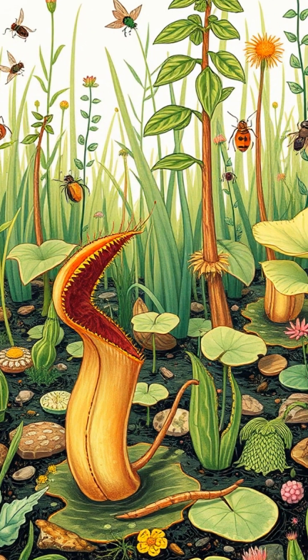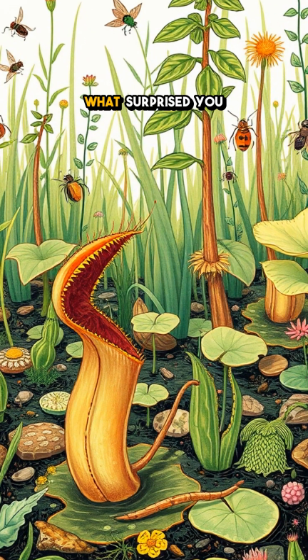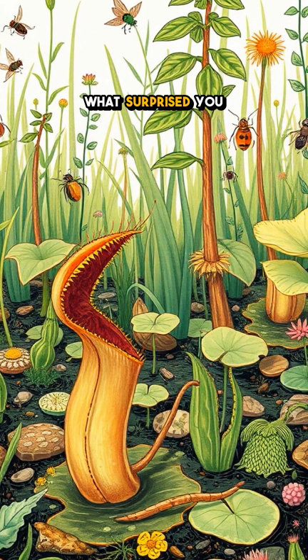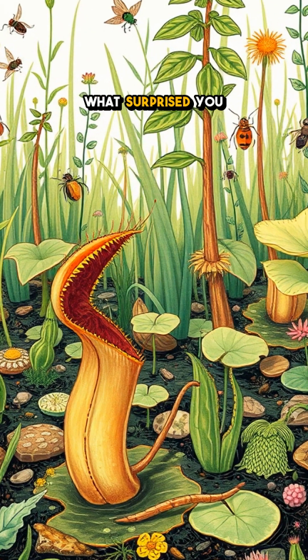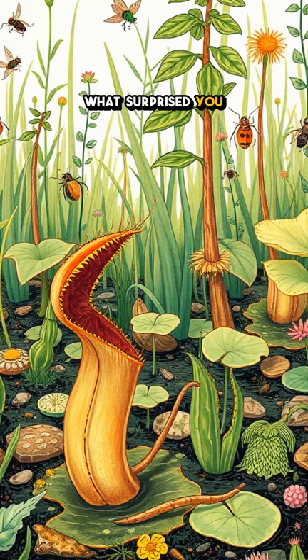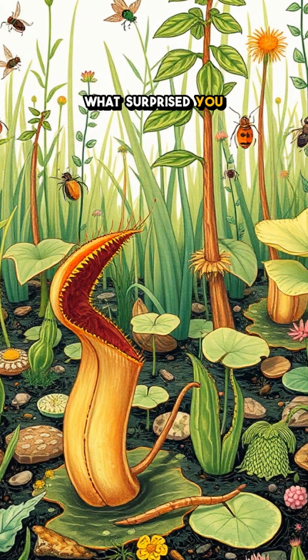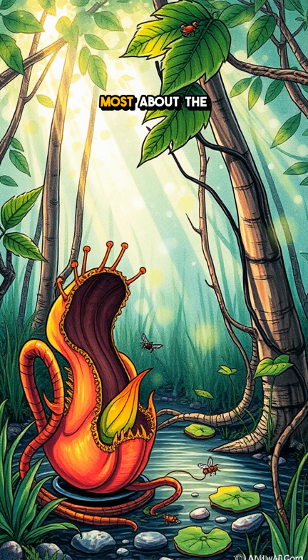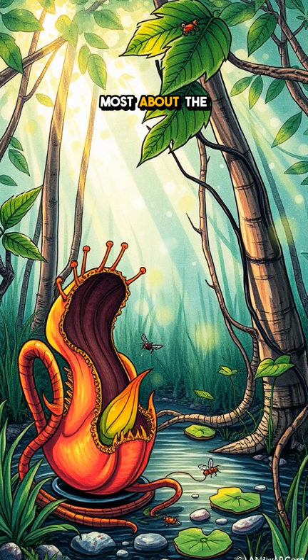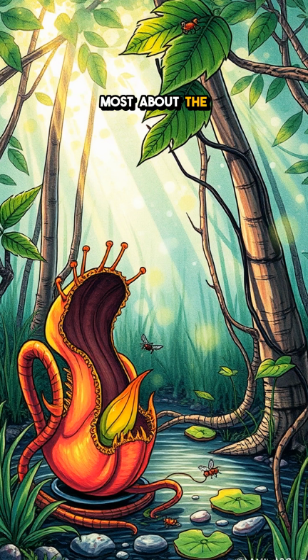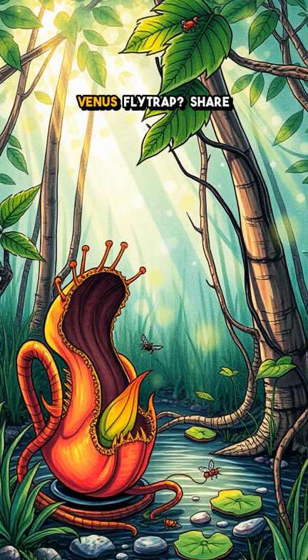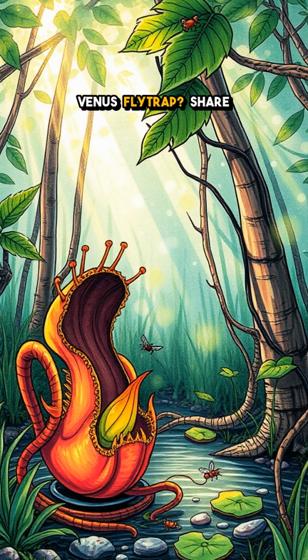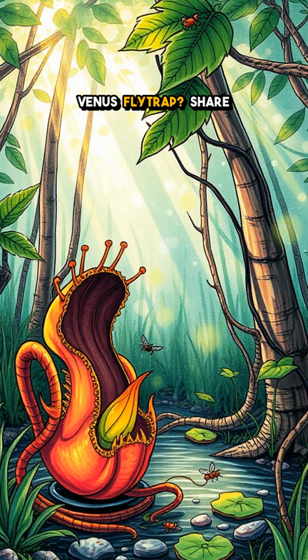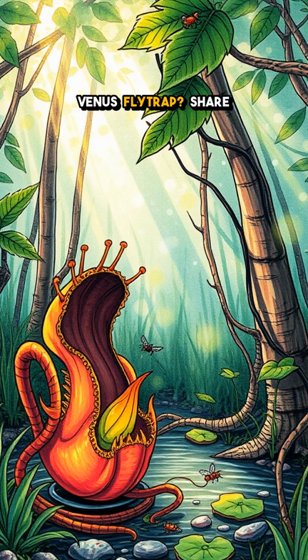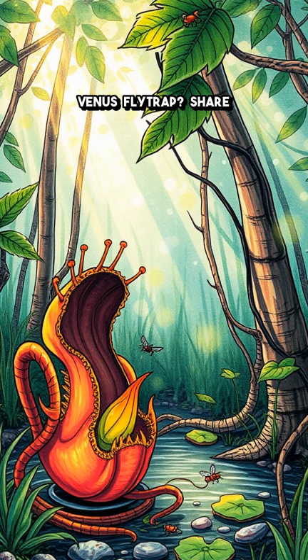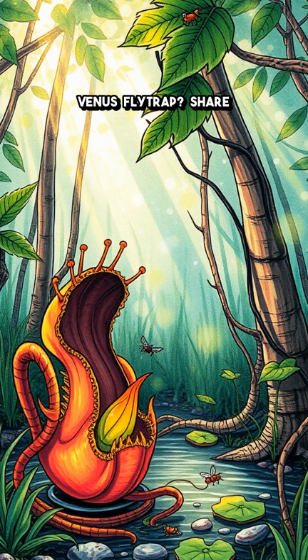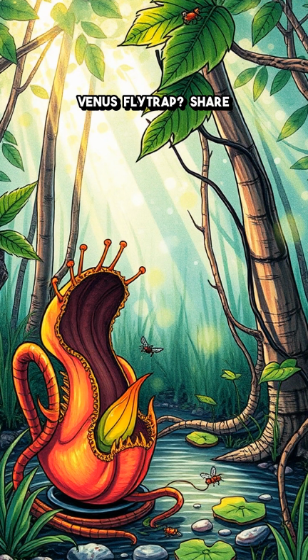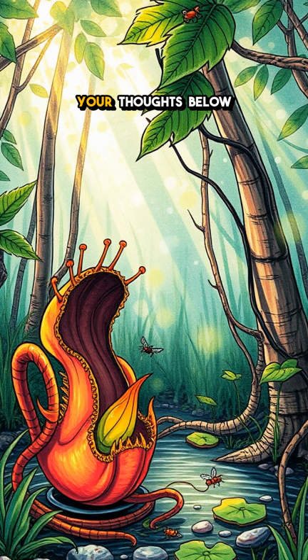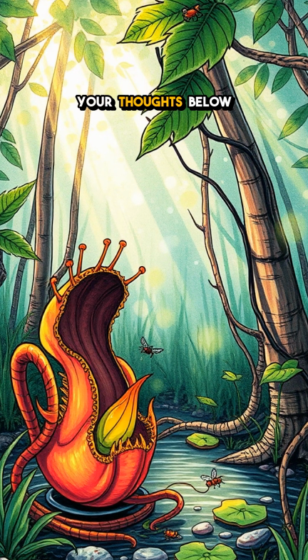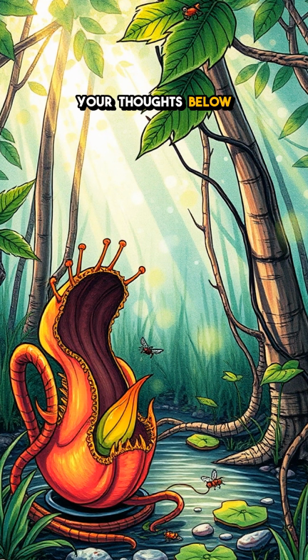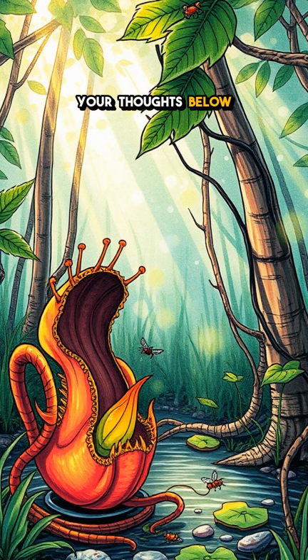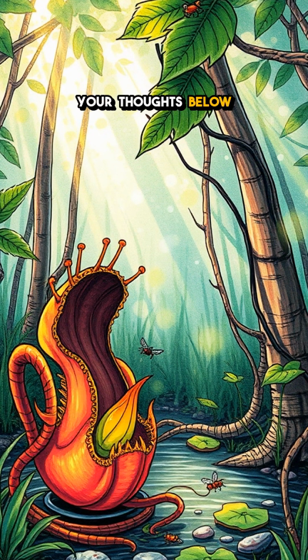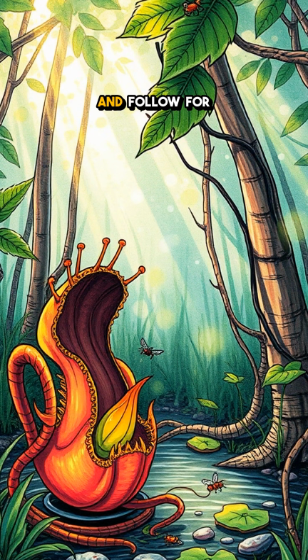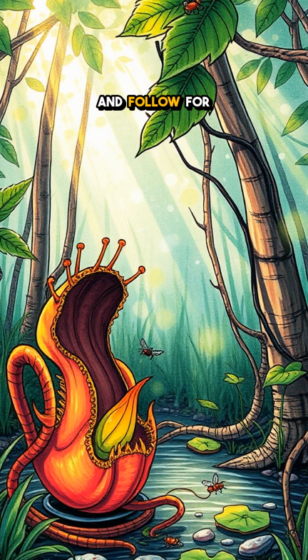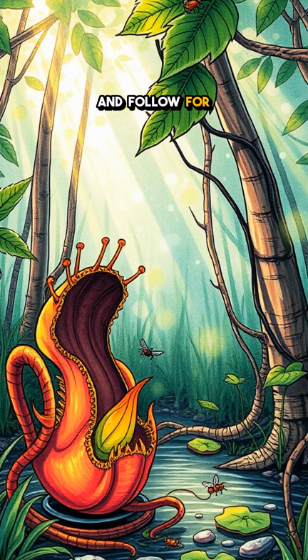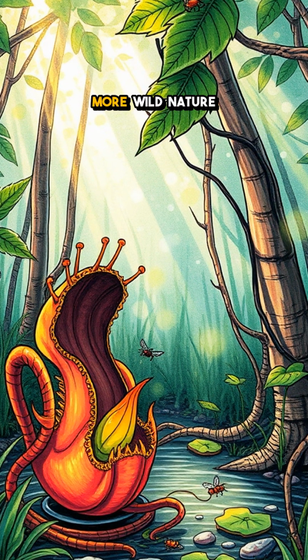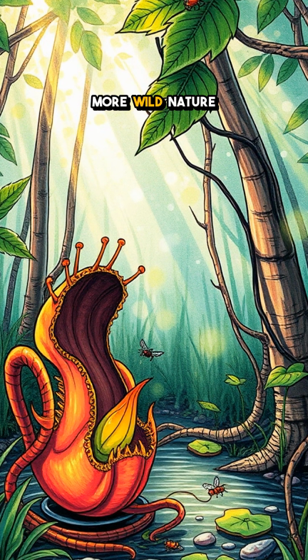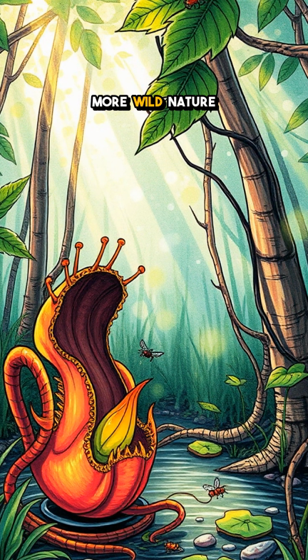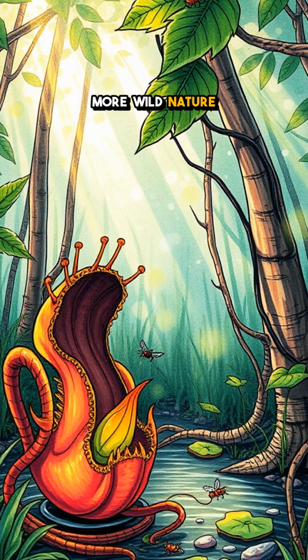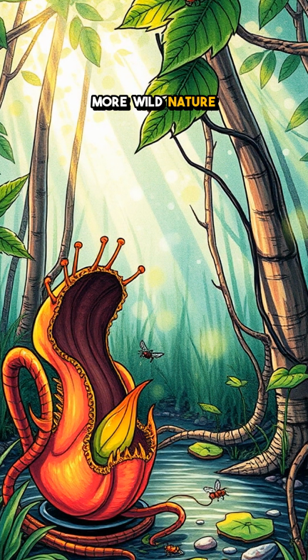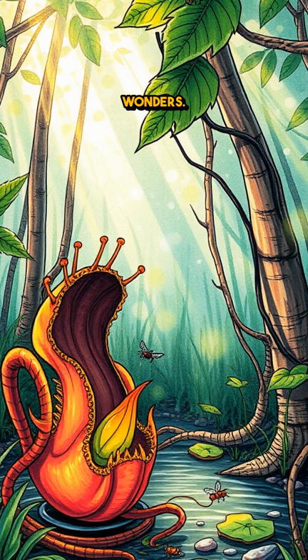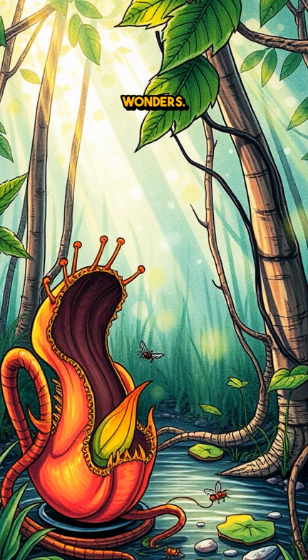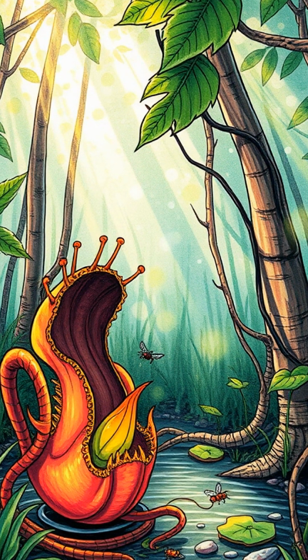What surprised you most about the Venus flytrap? Share your thoughts below and follow for more wild nature wonders.